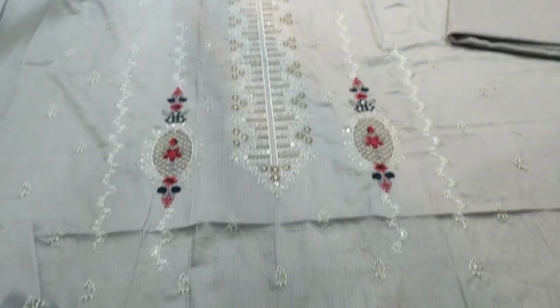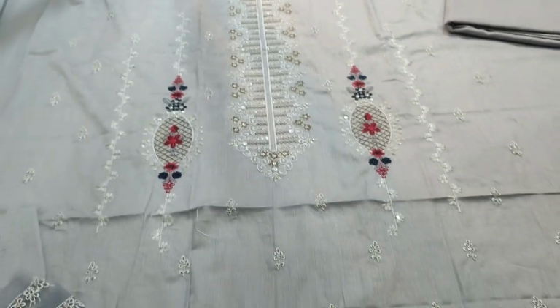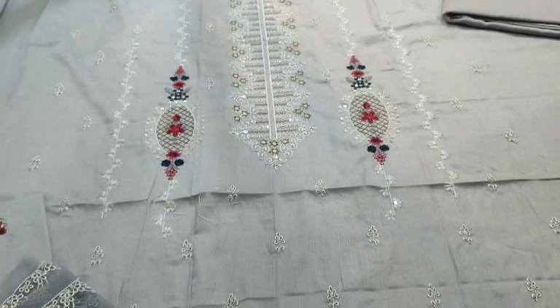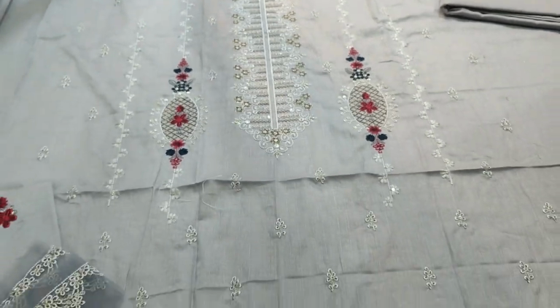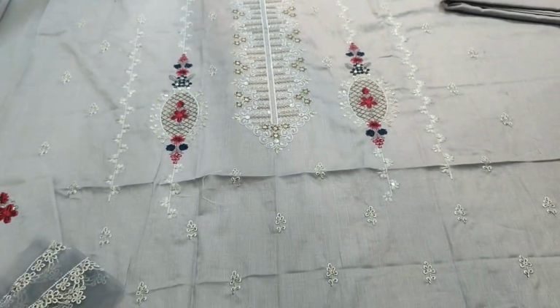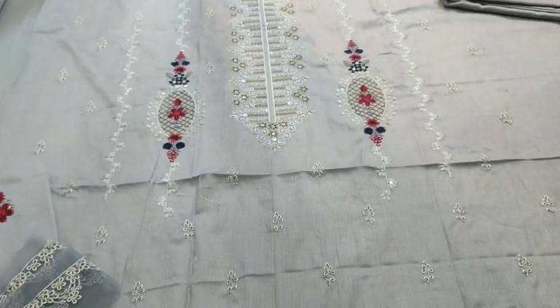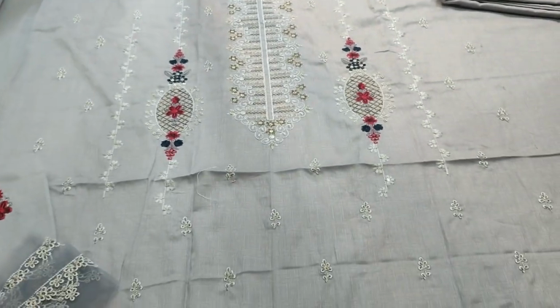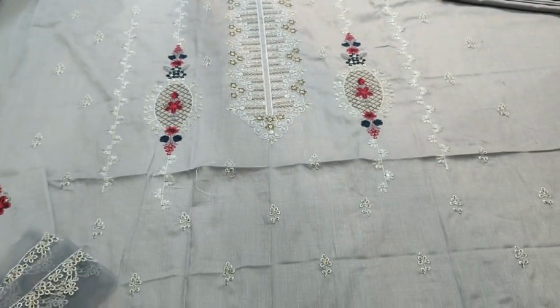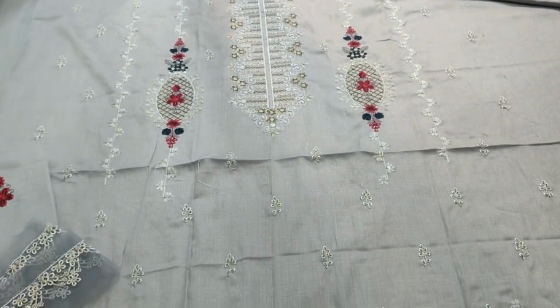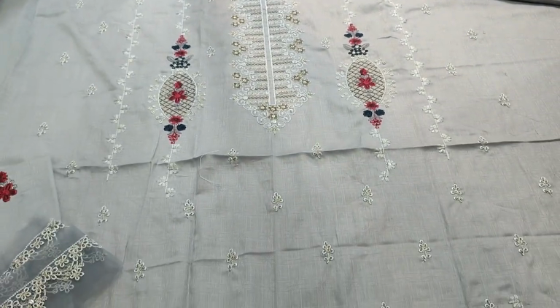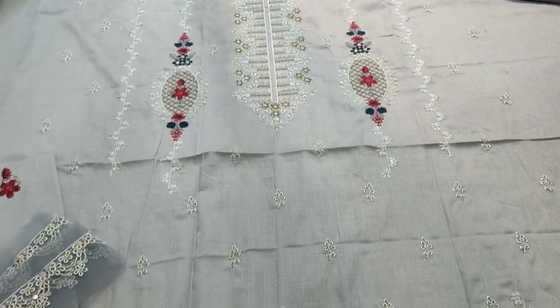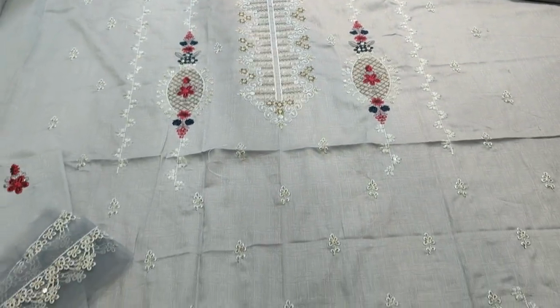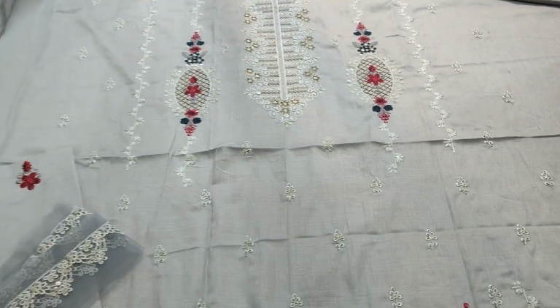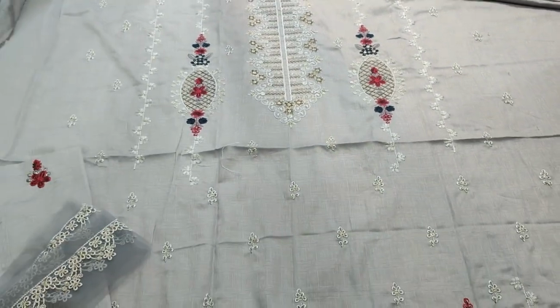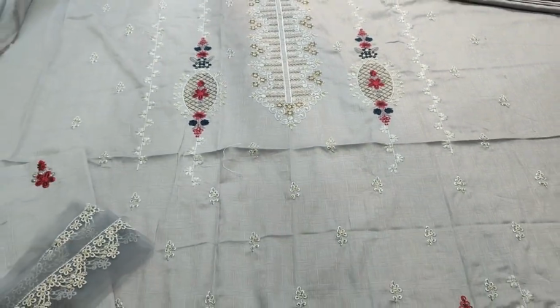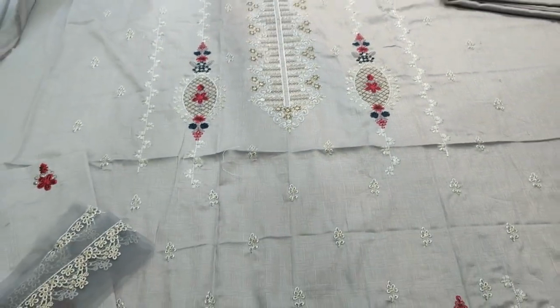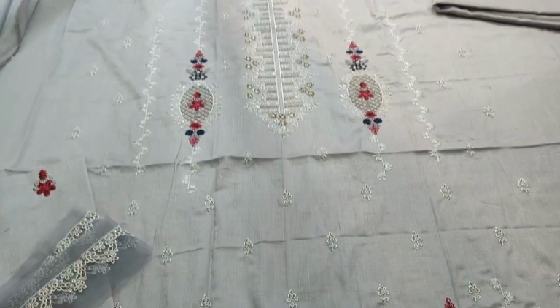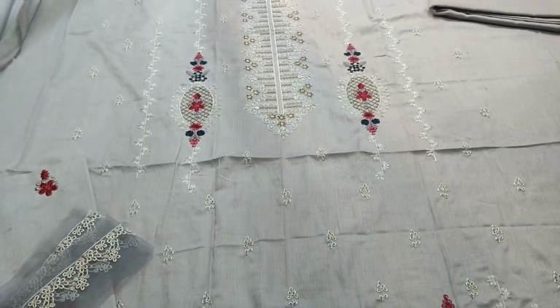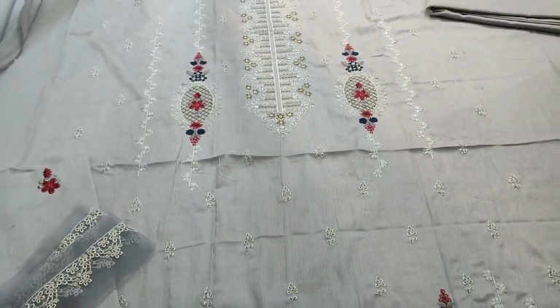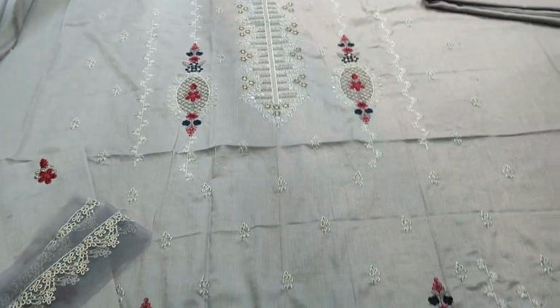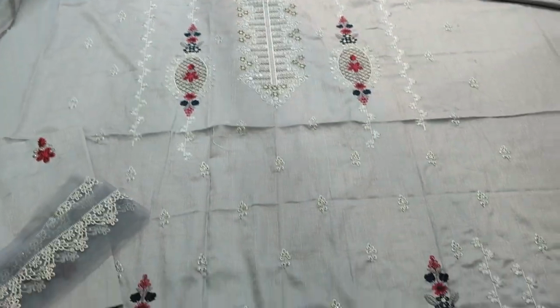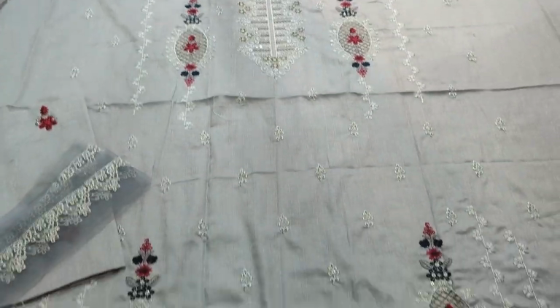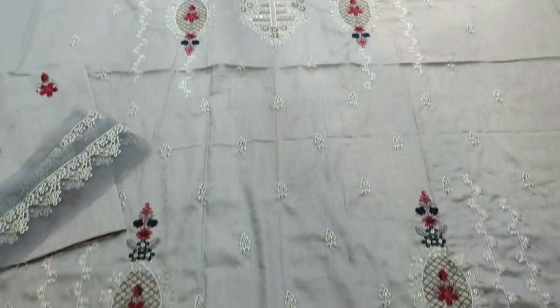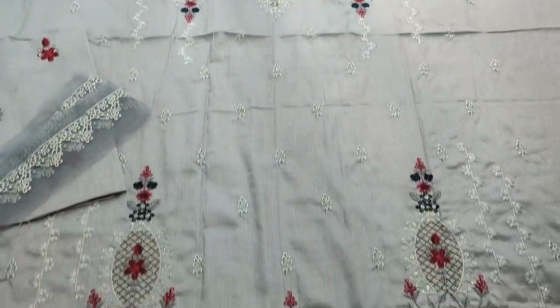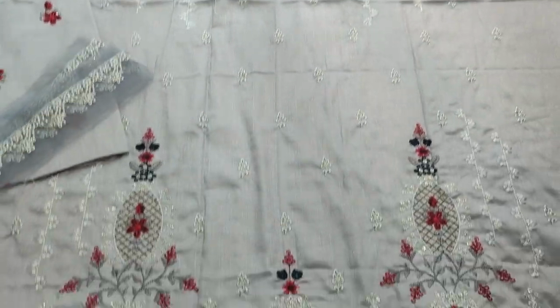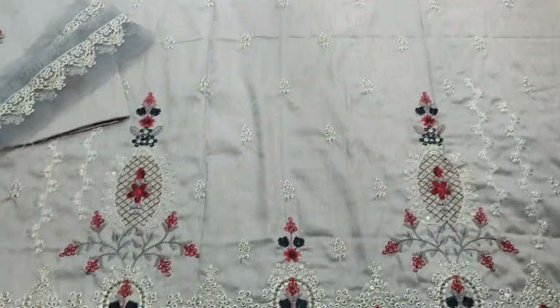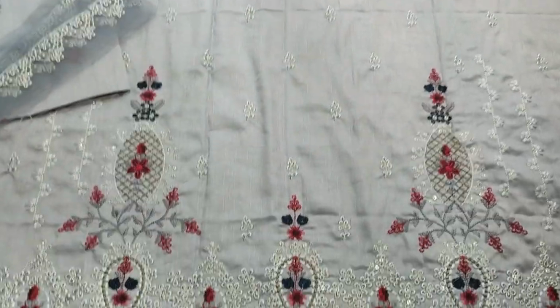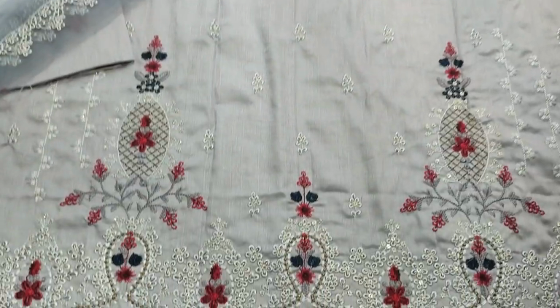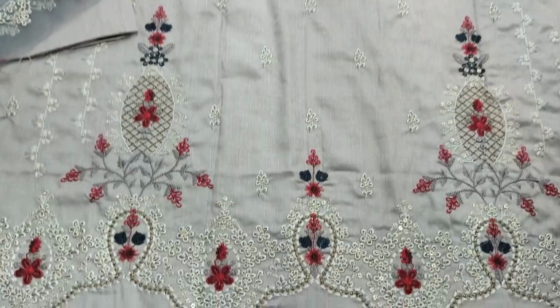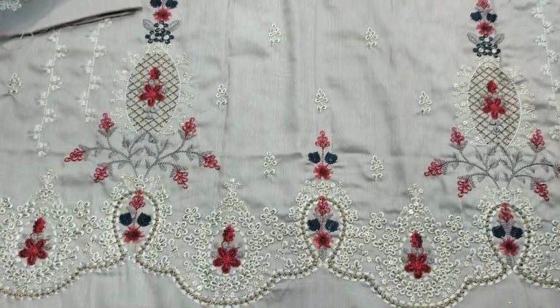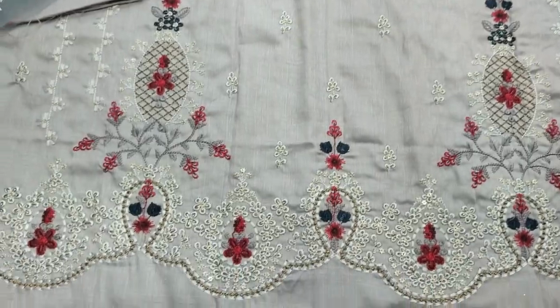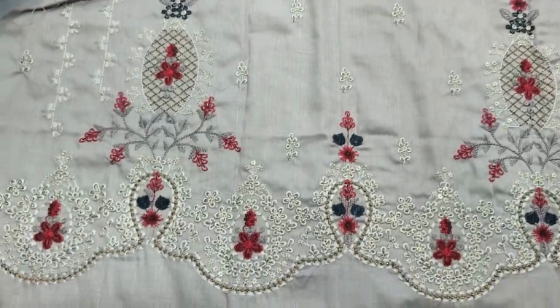The embroidery is new and different. The fabric is made with sequin matching.